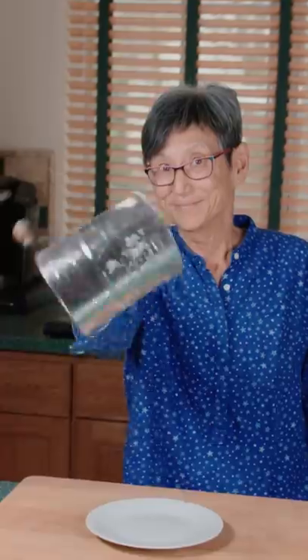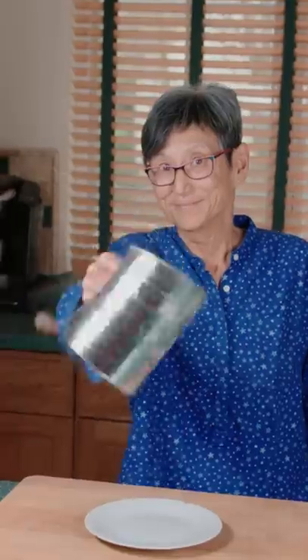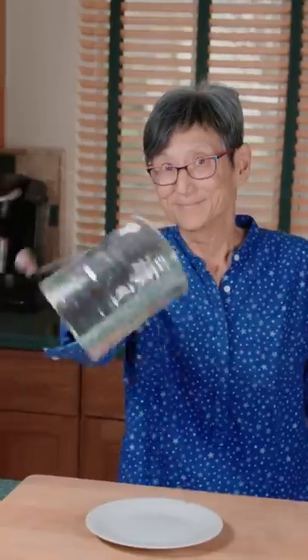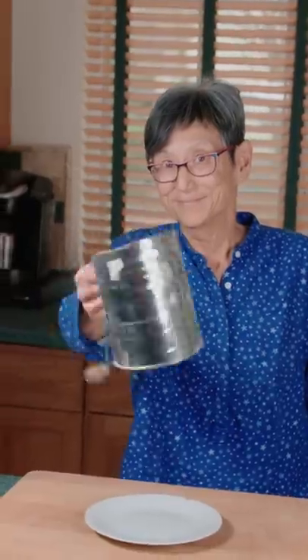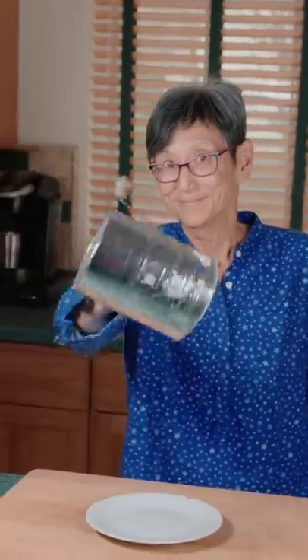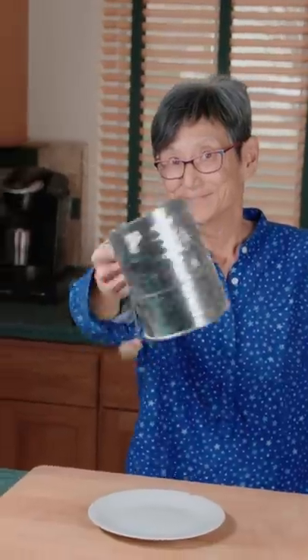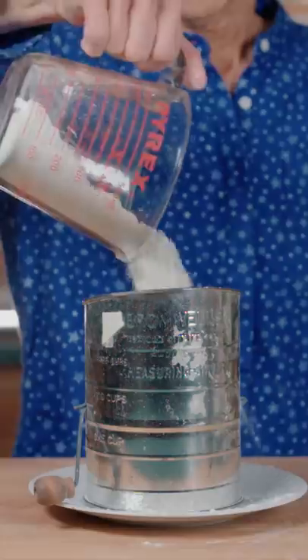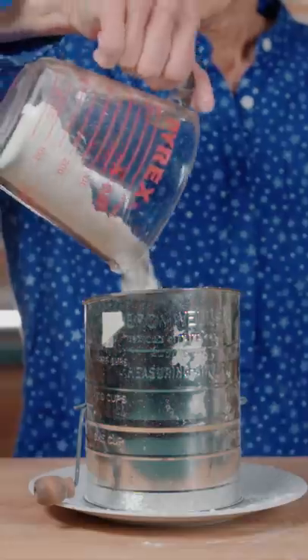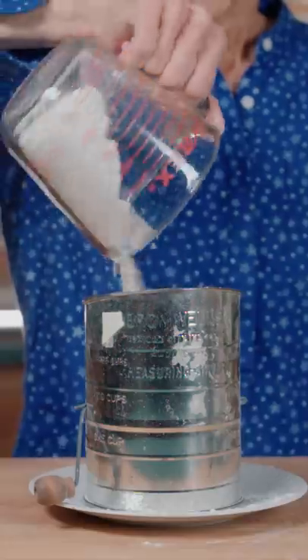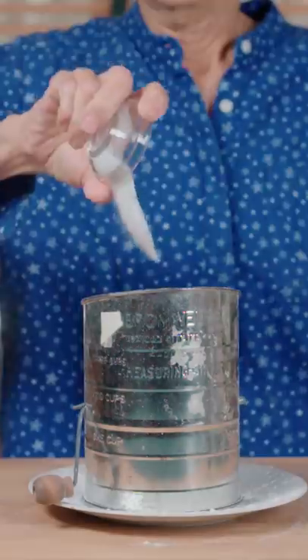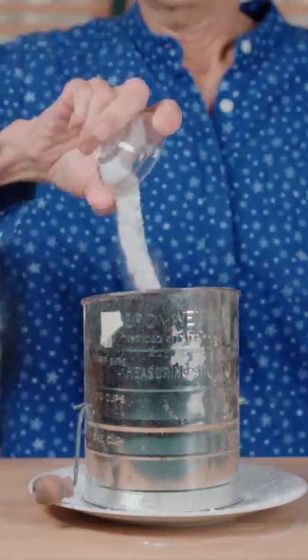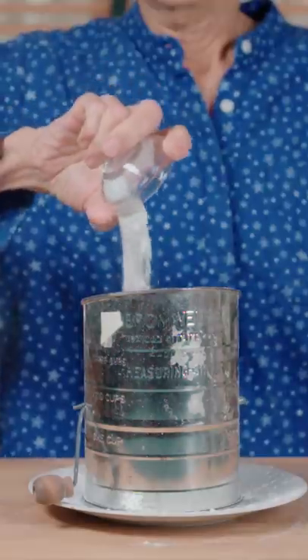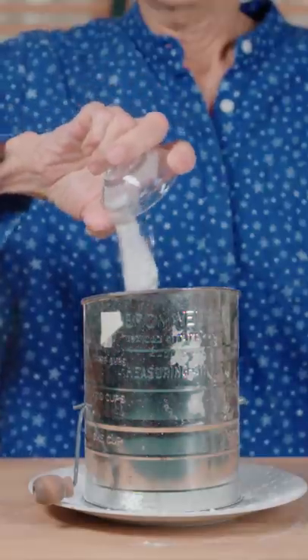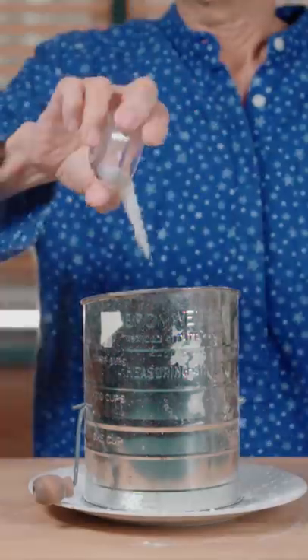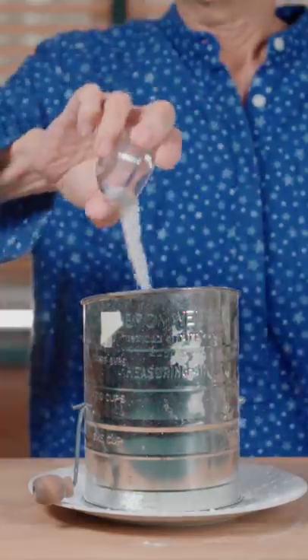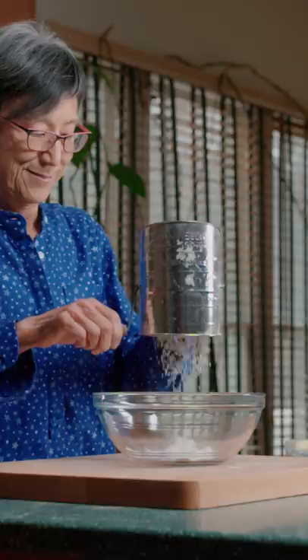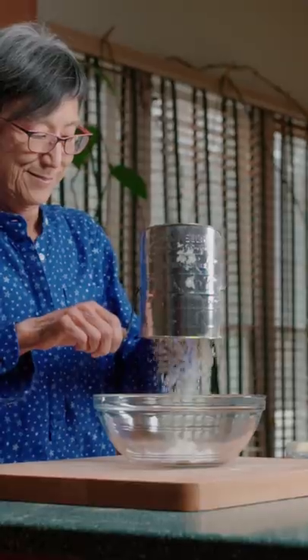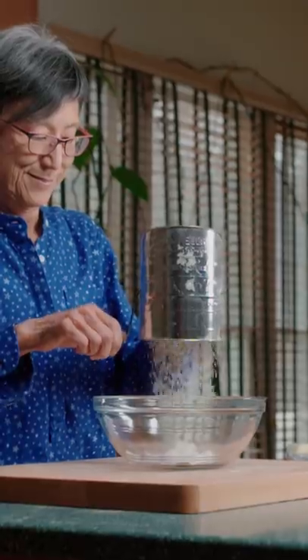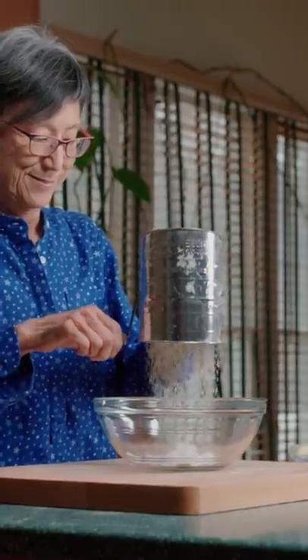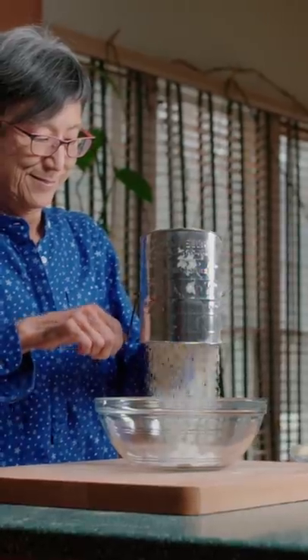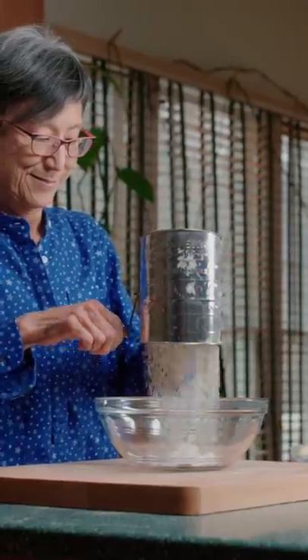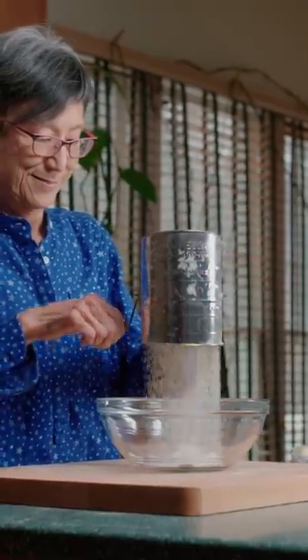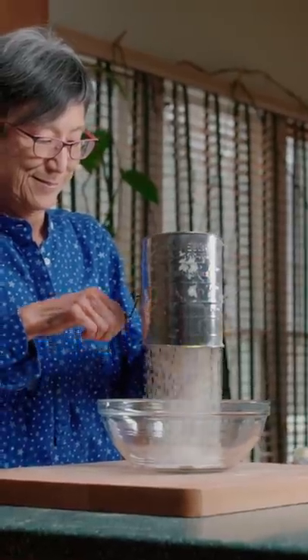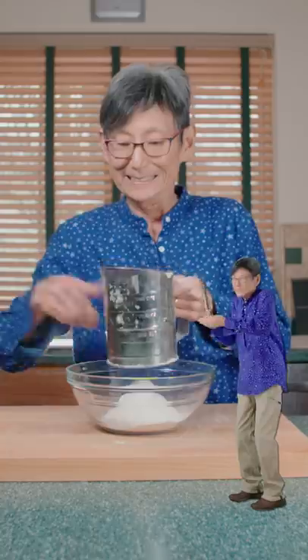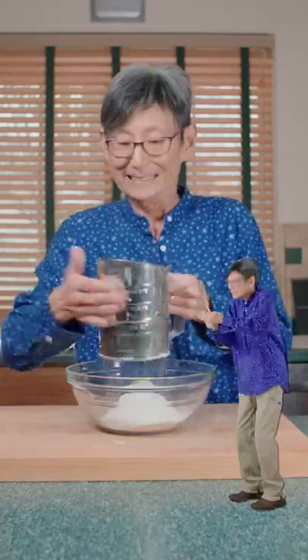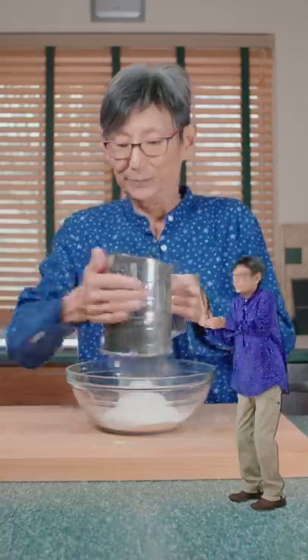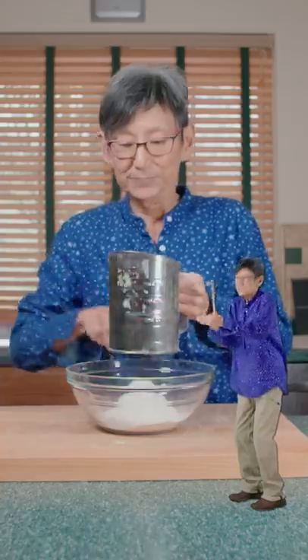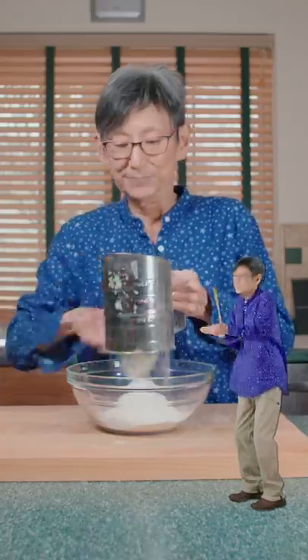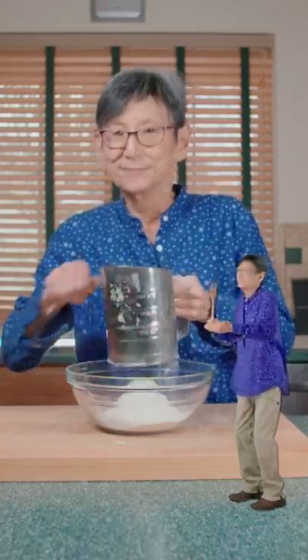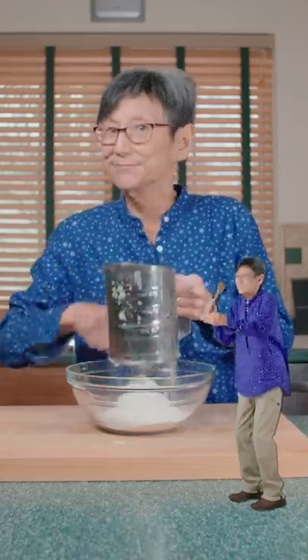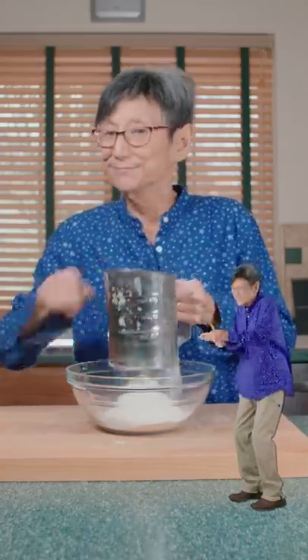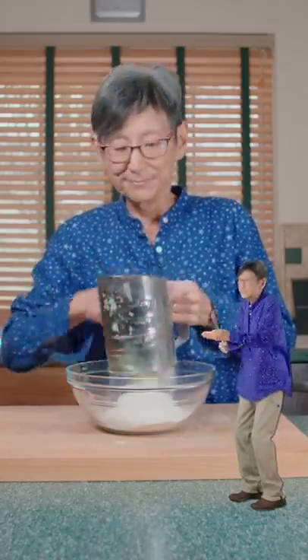In a sifter, add flour, baking soda, and salt. Then sift that, baby. Faster, Linja, faster.